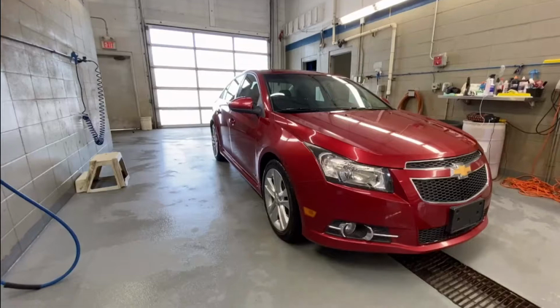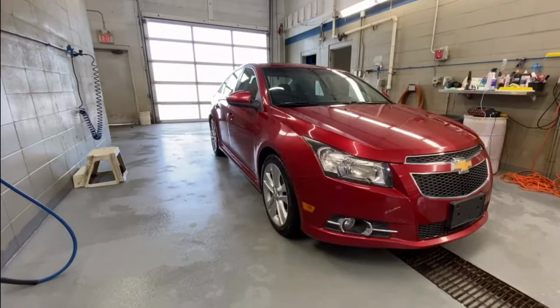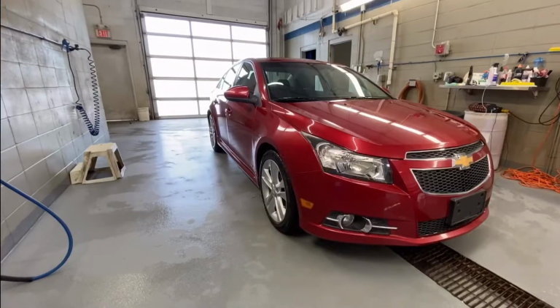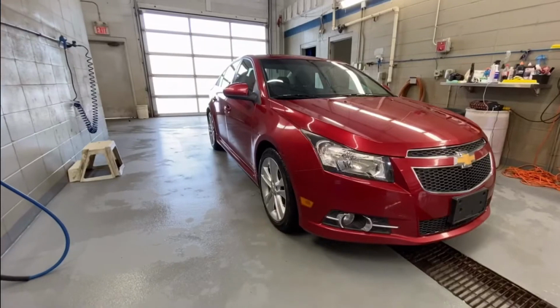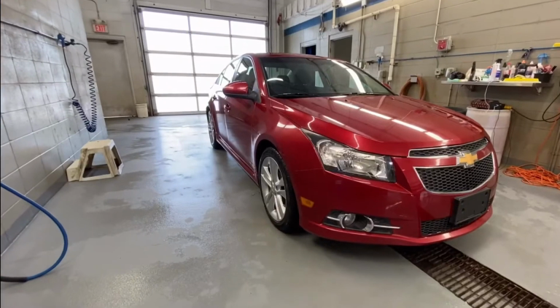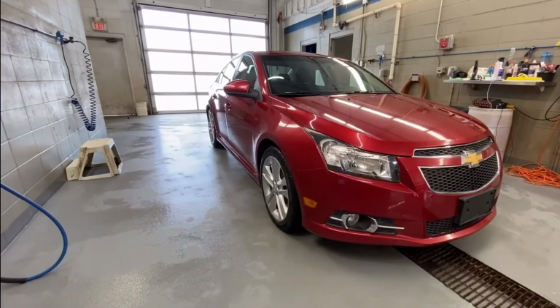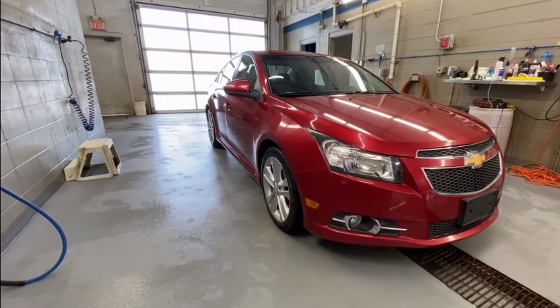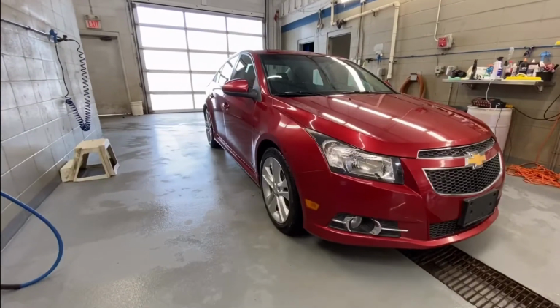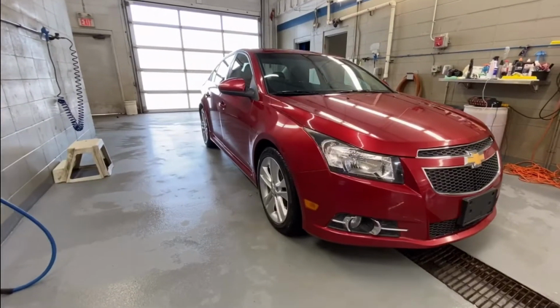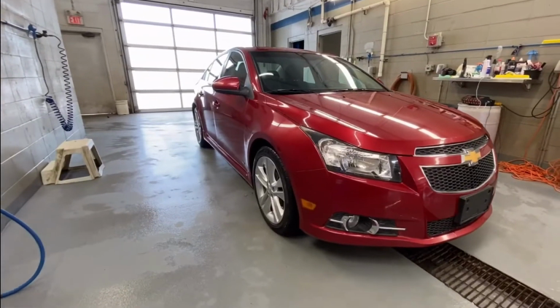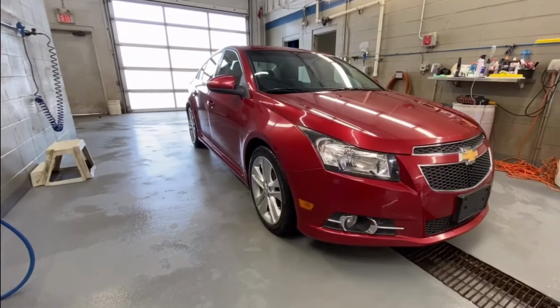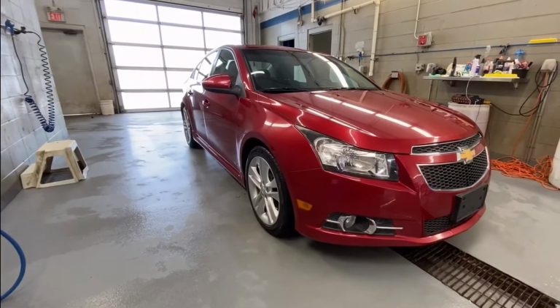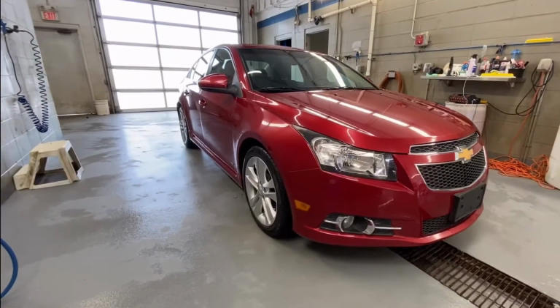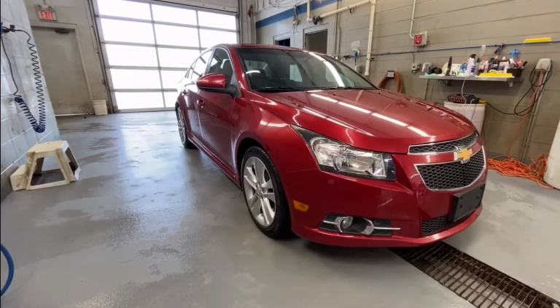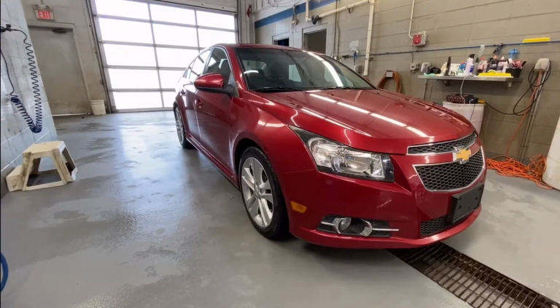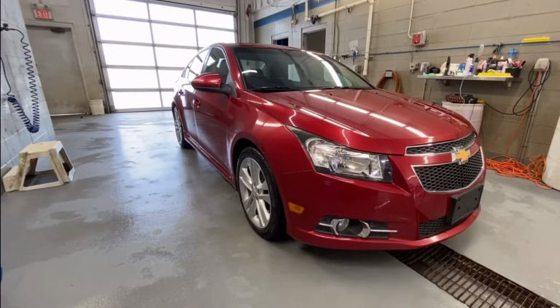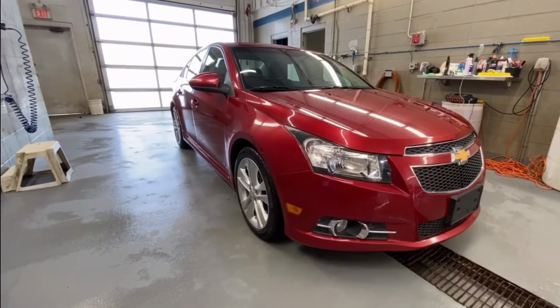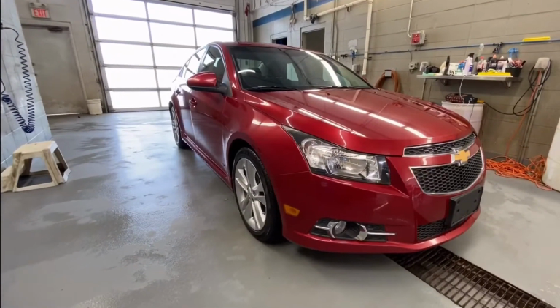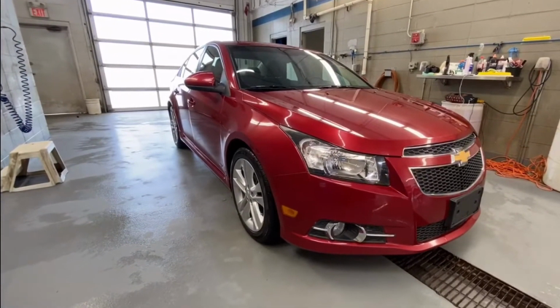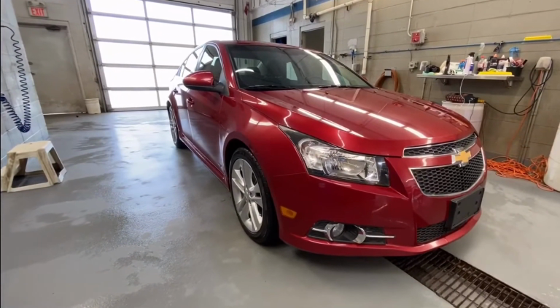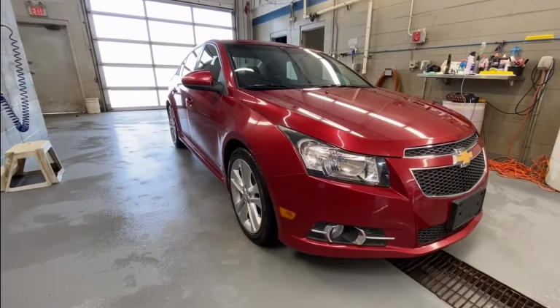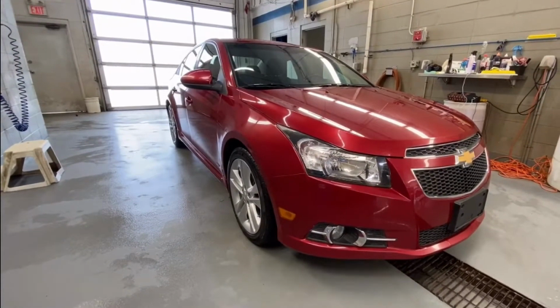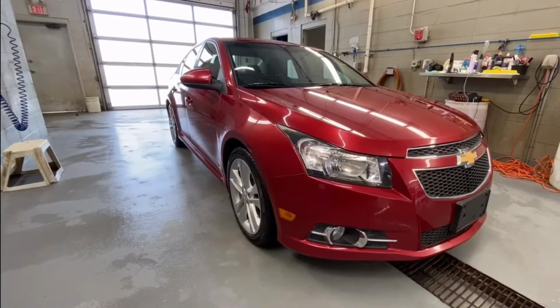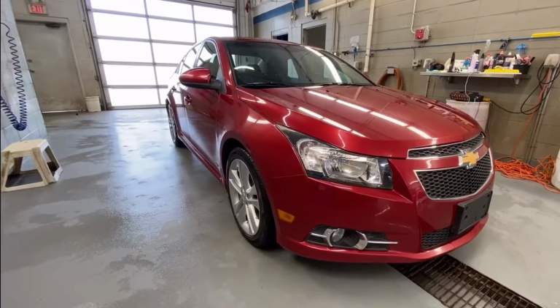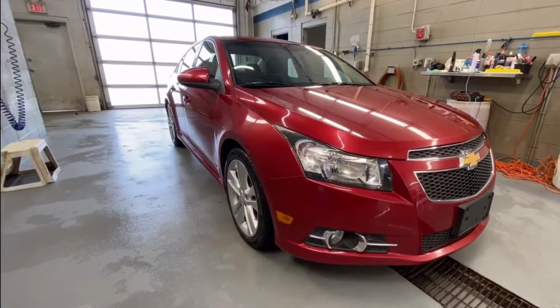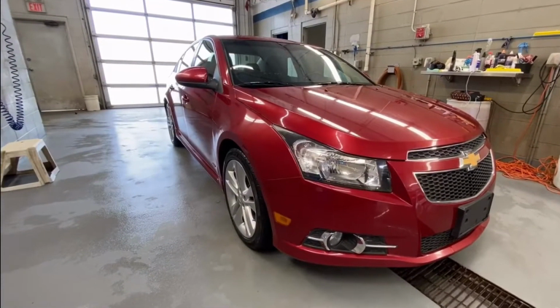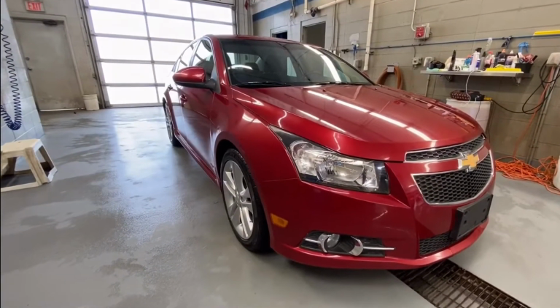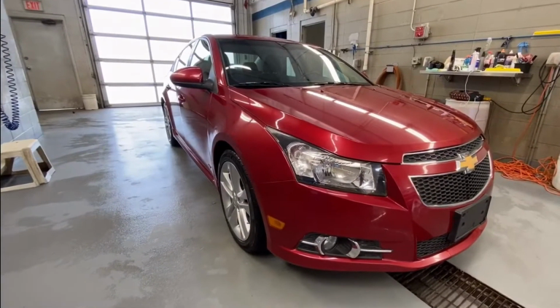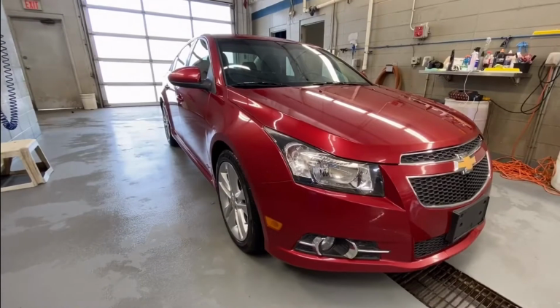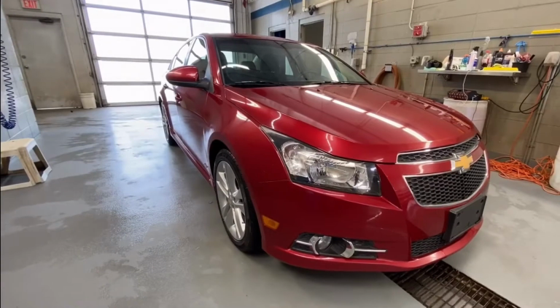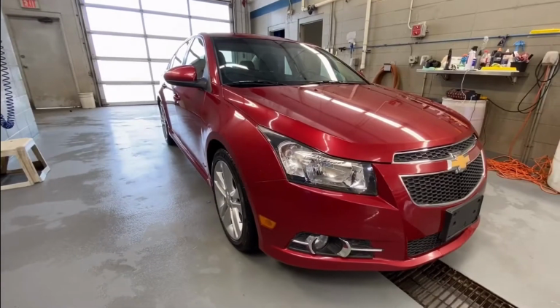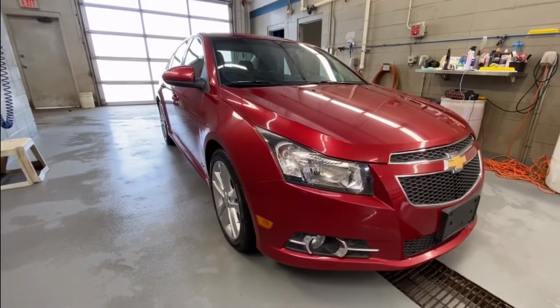Welcome to South Fort Chevrolet. We are located at 10109 89th Avenue in Fort Saskatchewan, Alberta, just outside of Edmonton, Alberta.